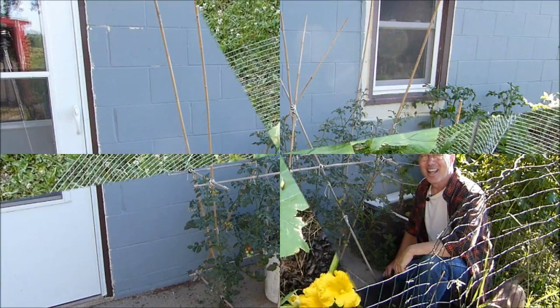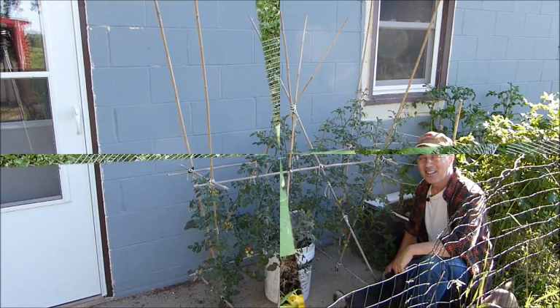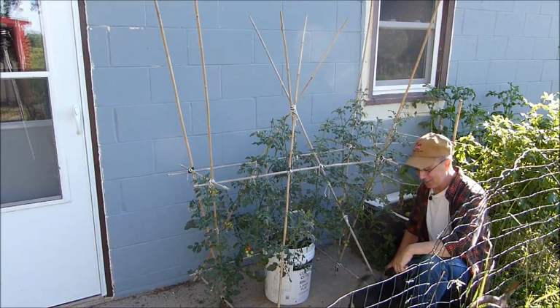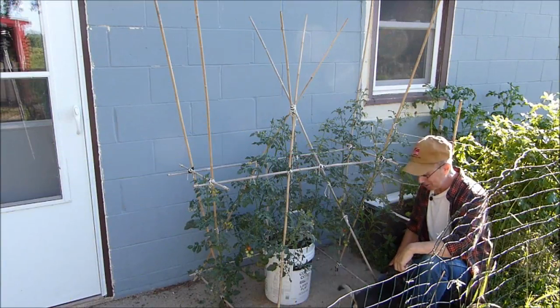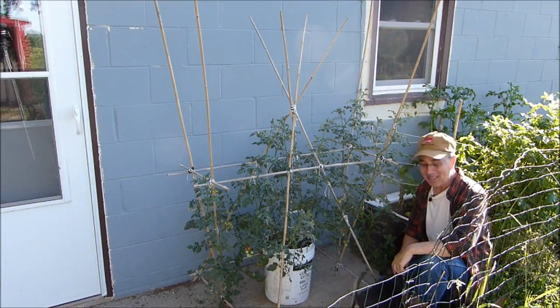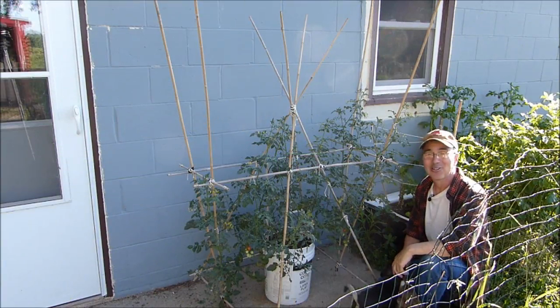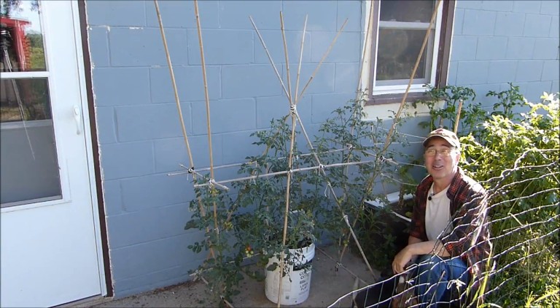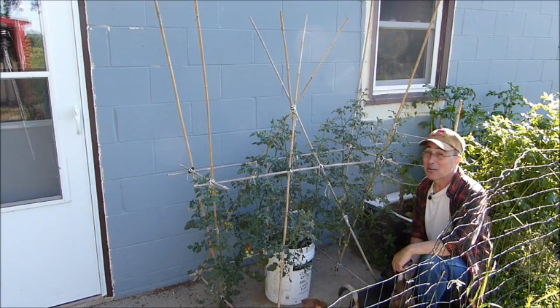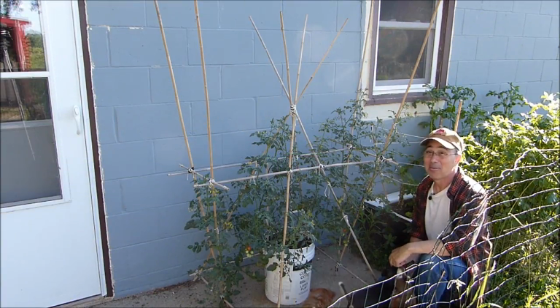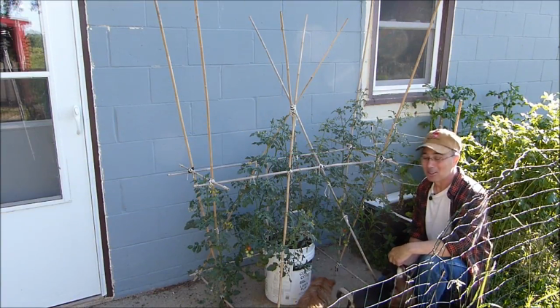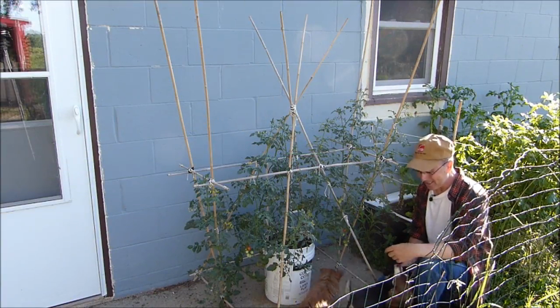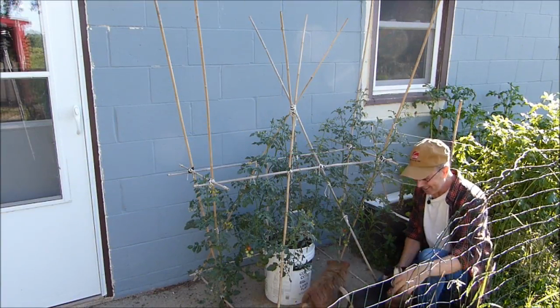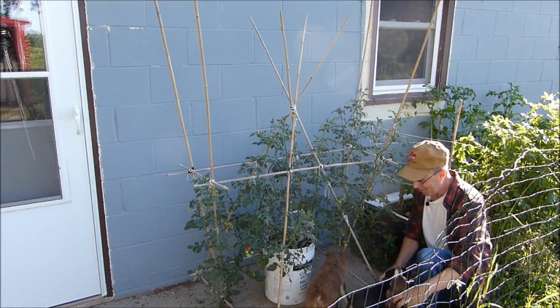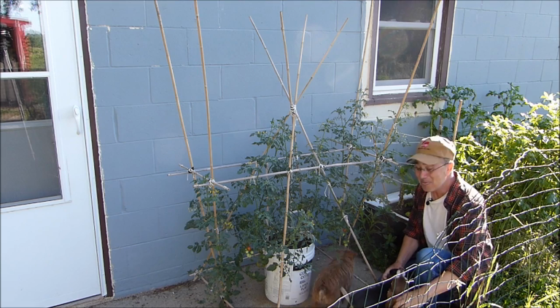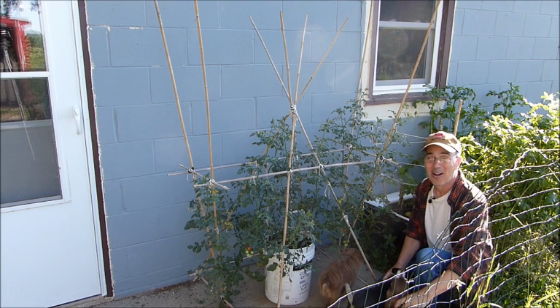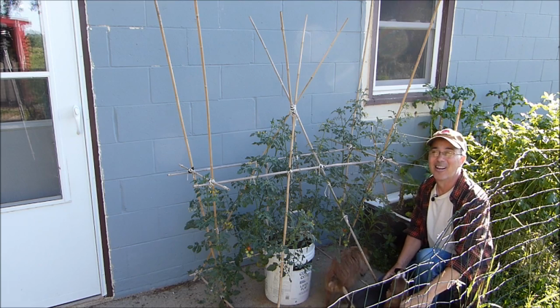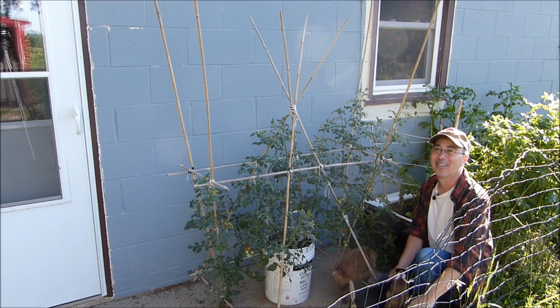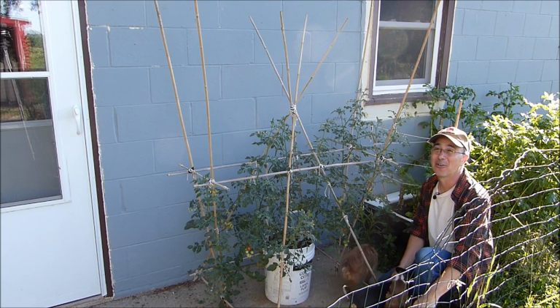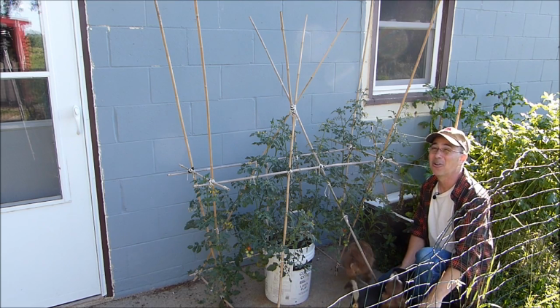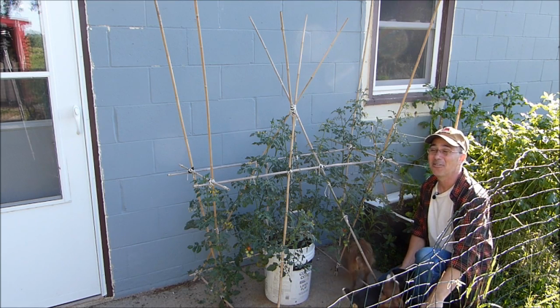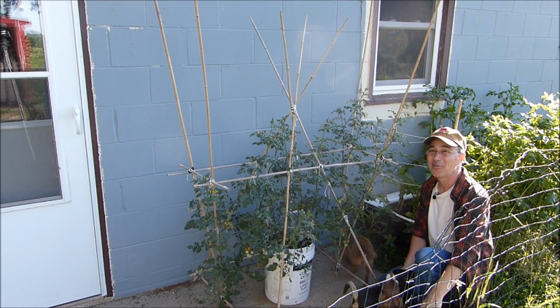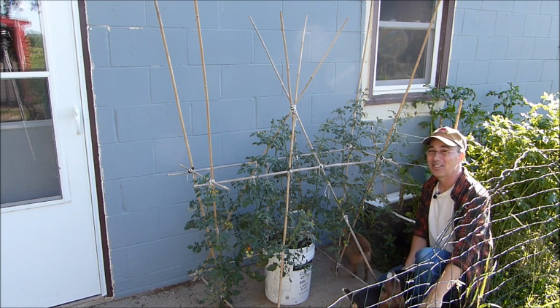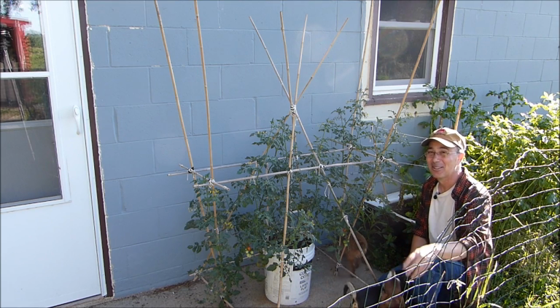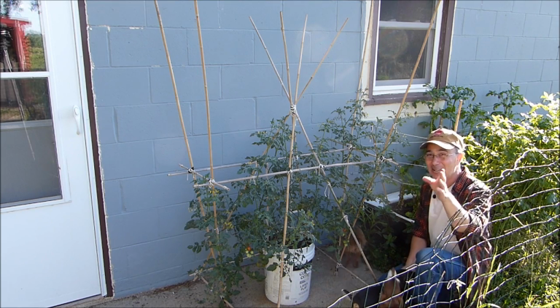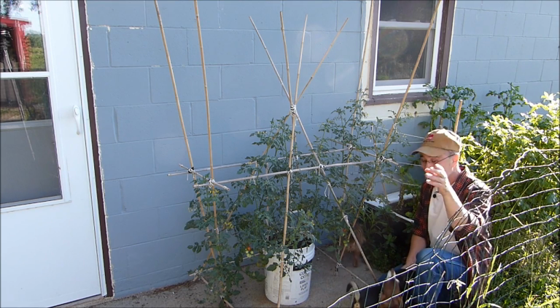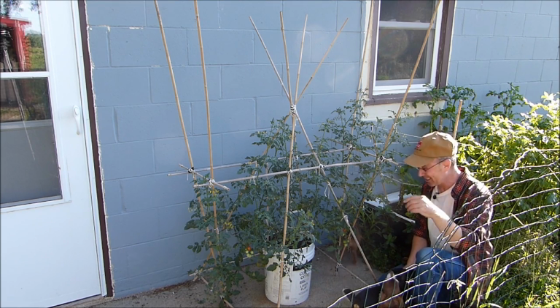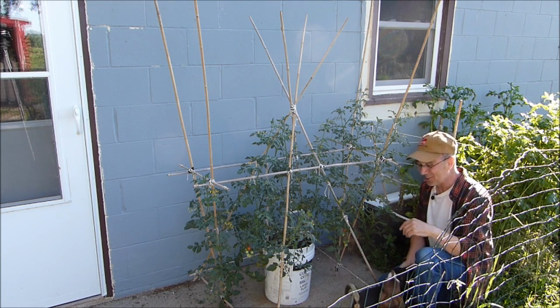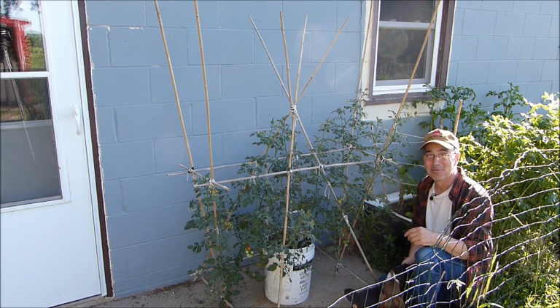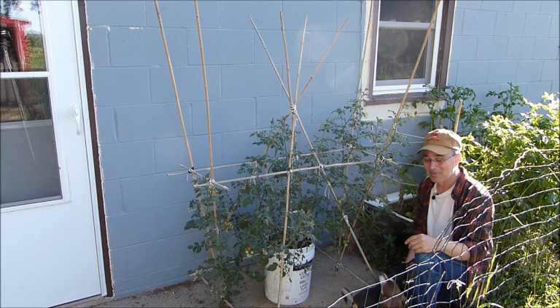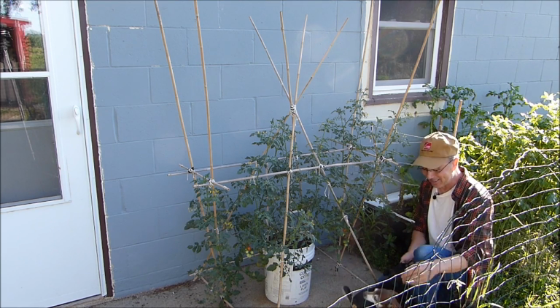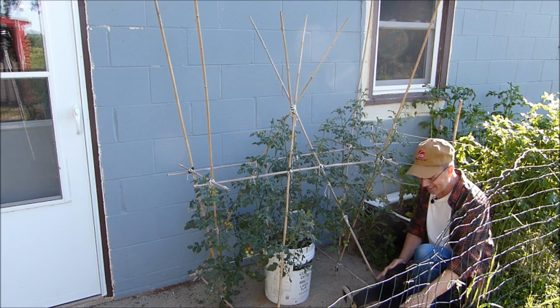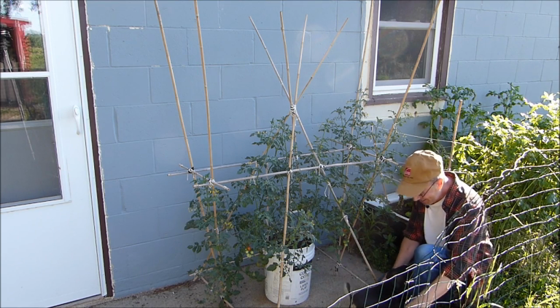And that concludes my story of how babies are made. For more information, please consult your mom and dad.